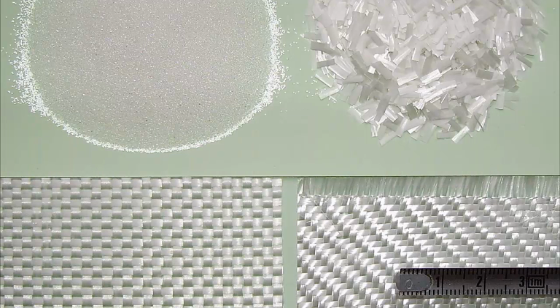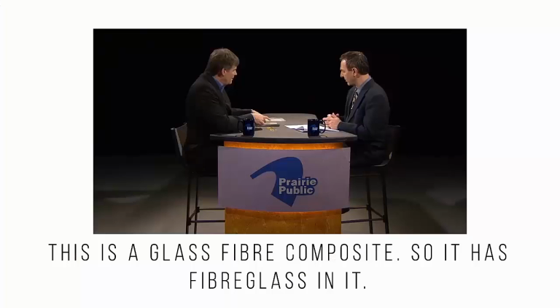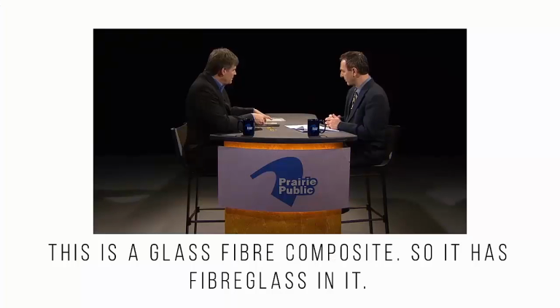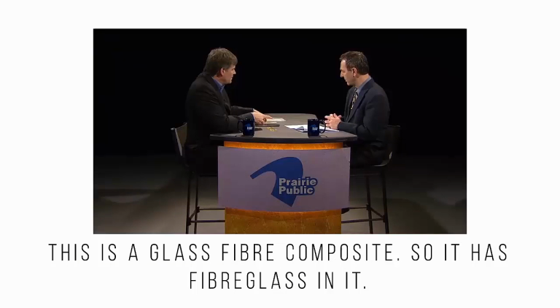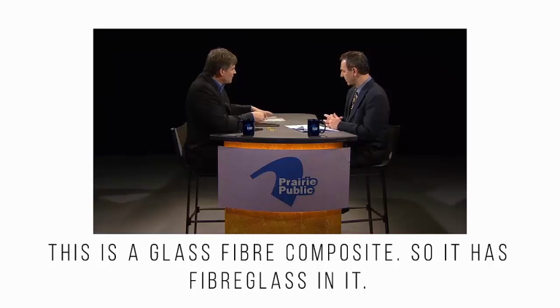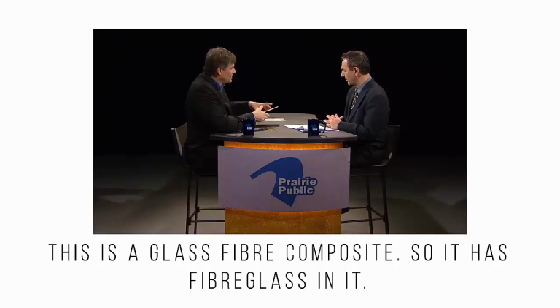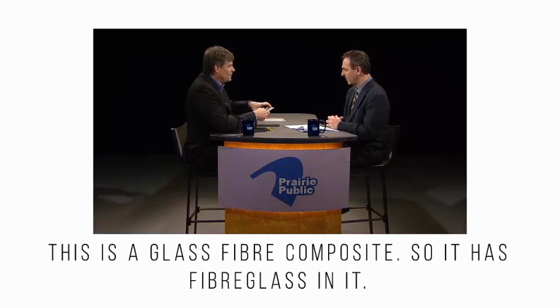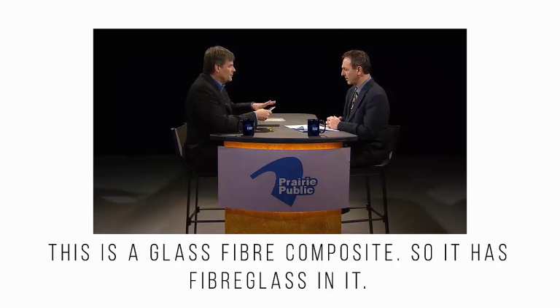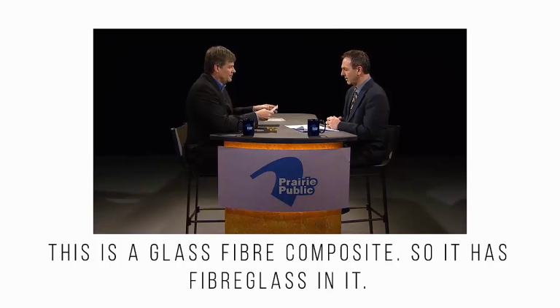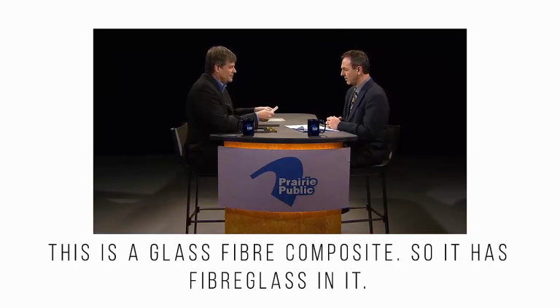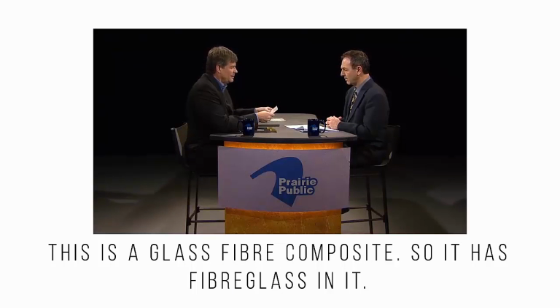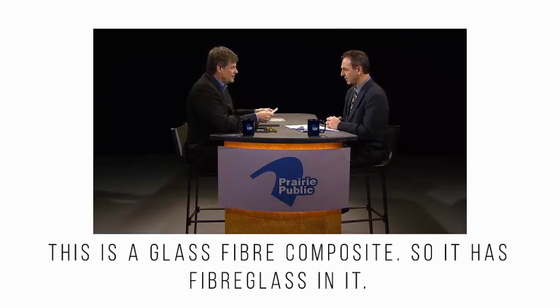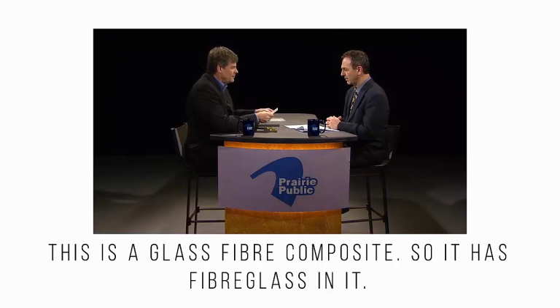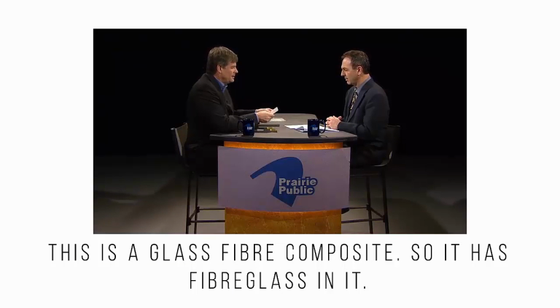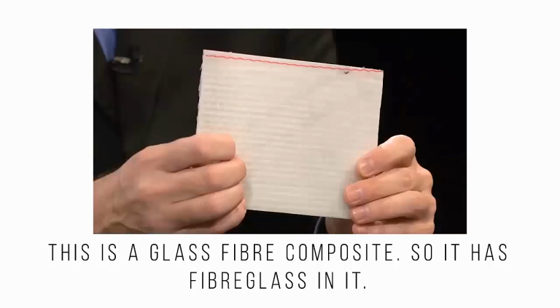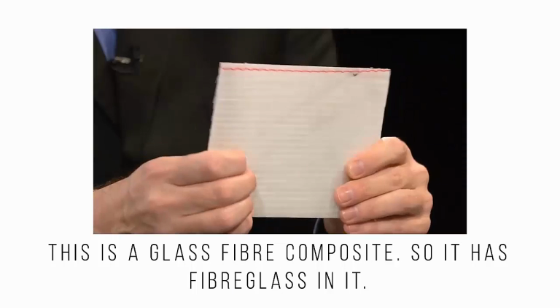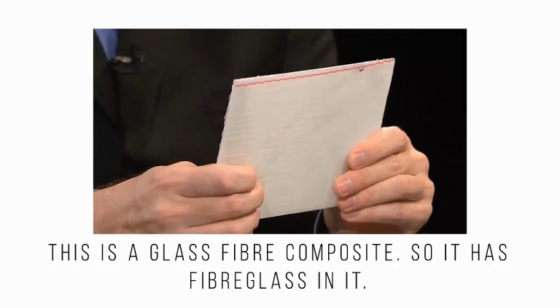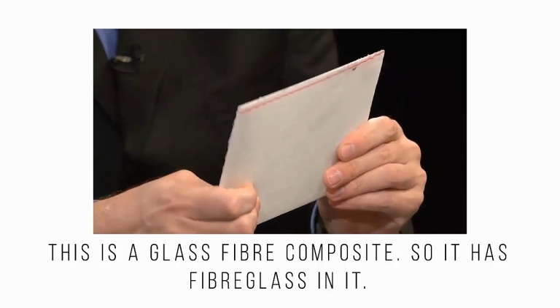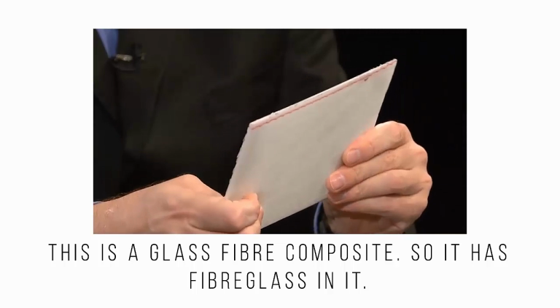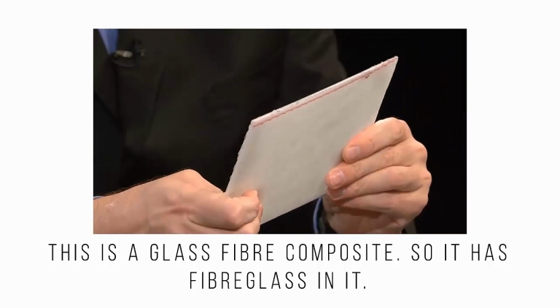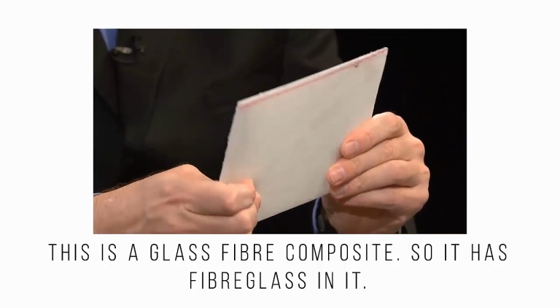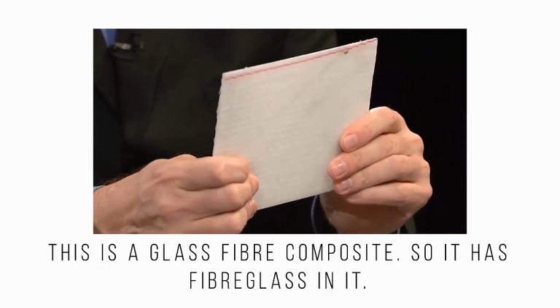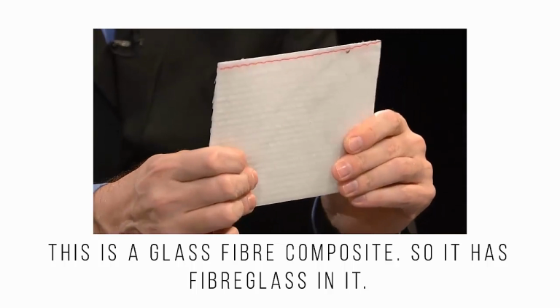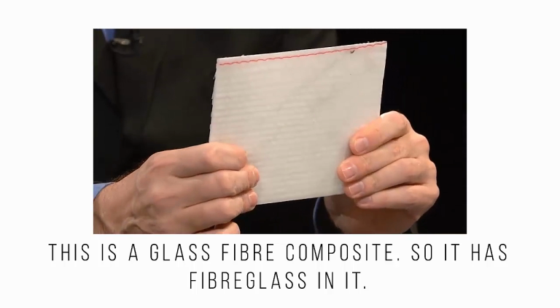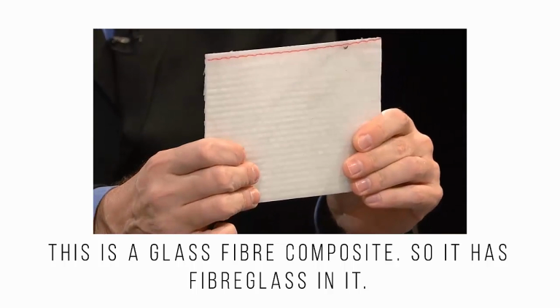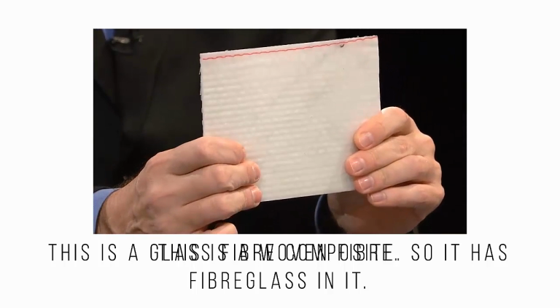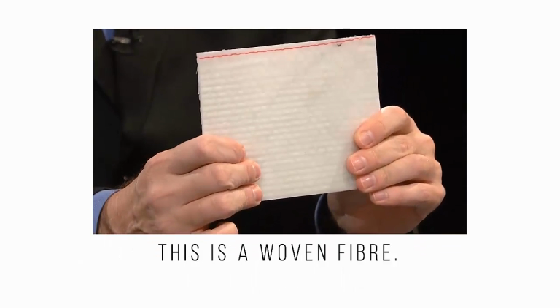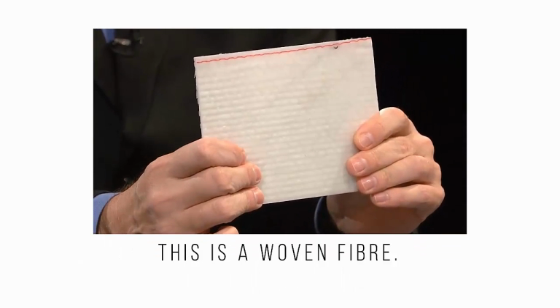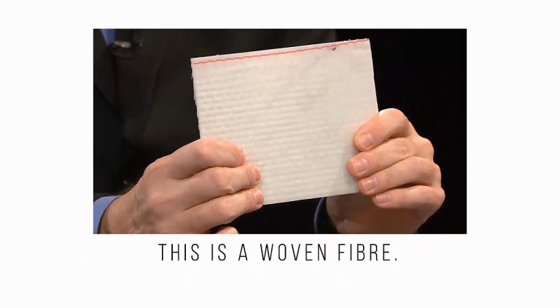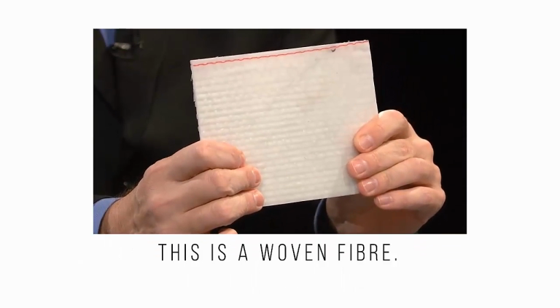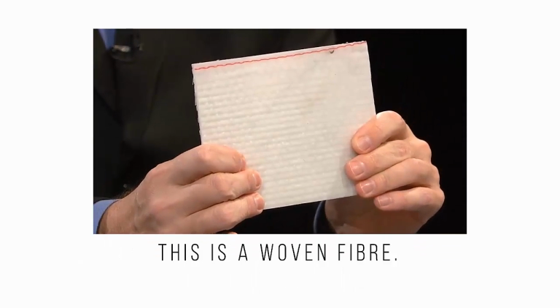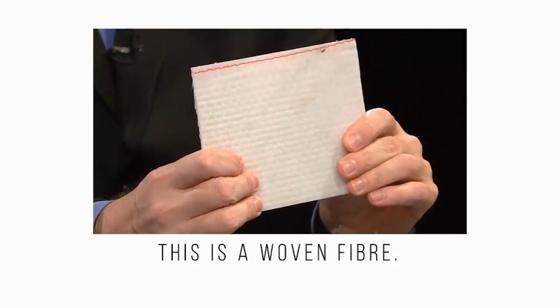This is a glass fiber composite, so it has fiberglass in it. This is a woven fiber.